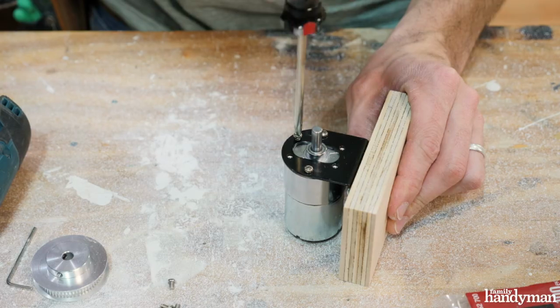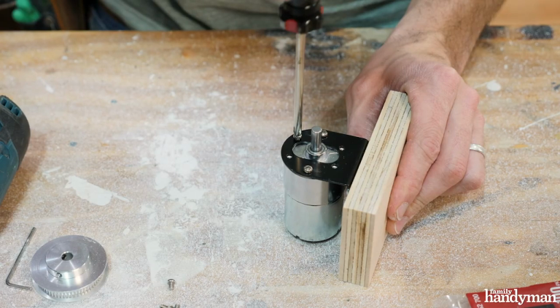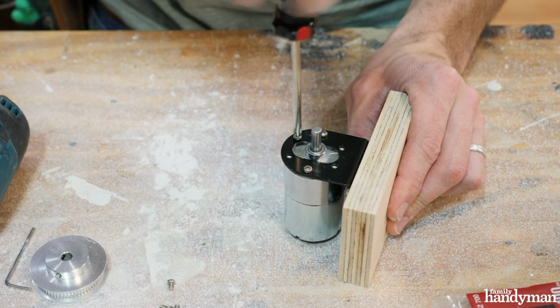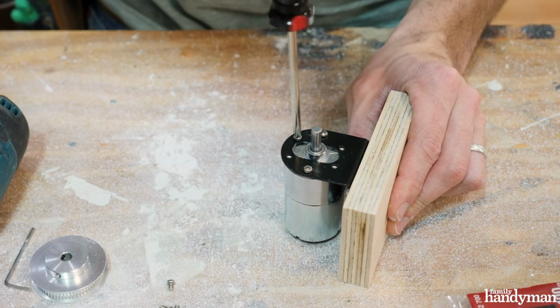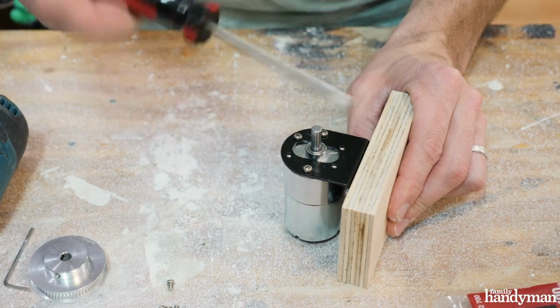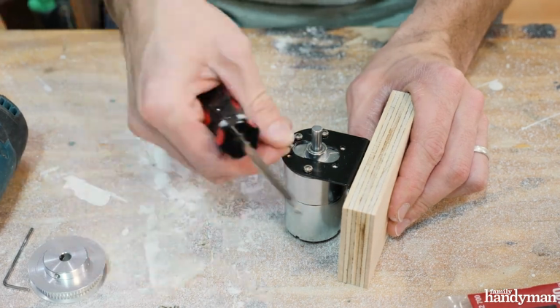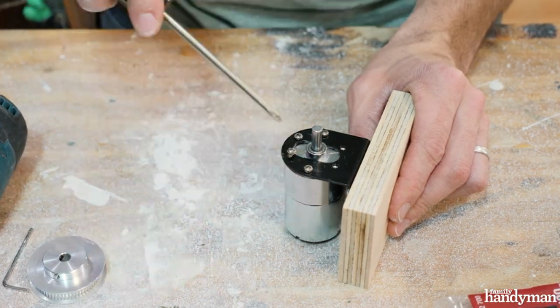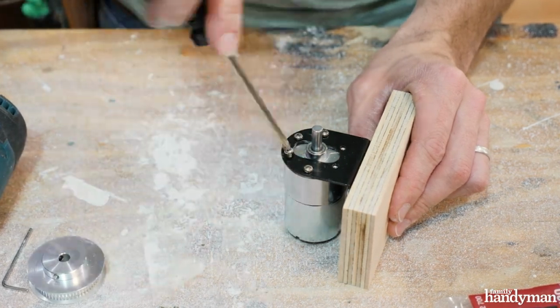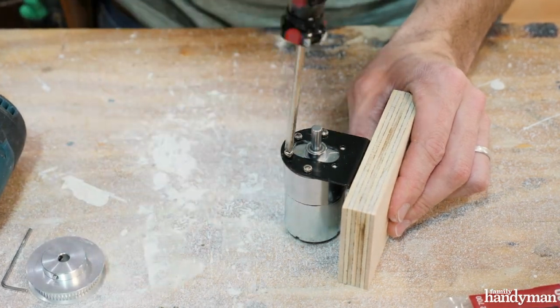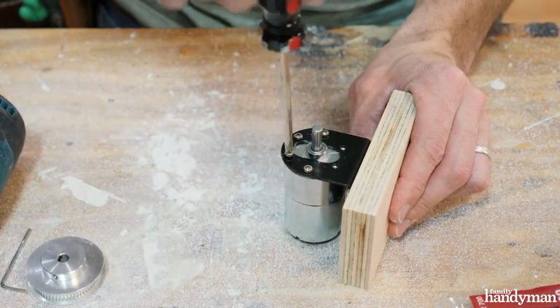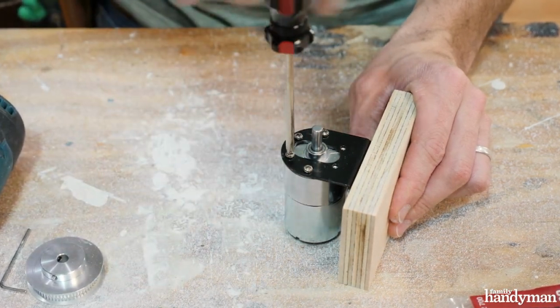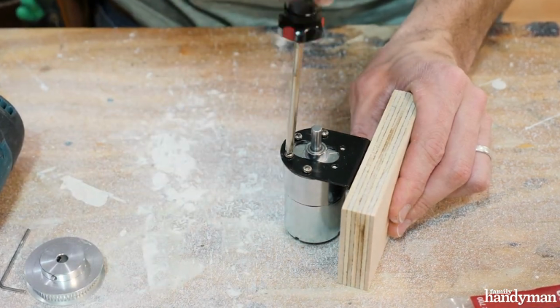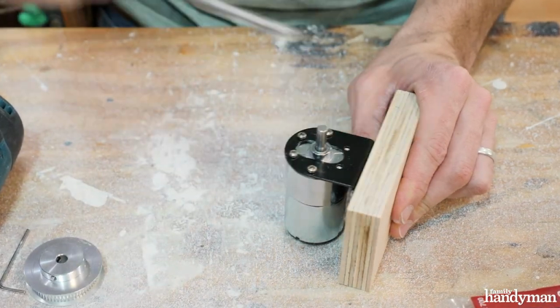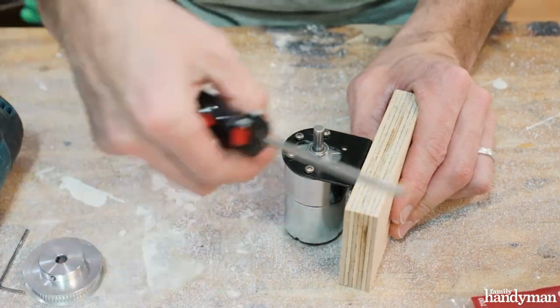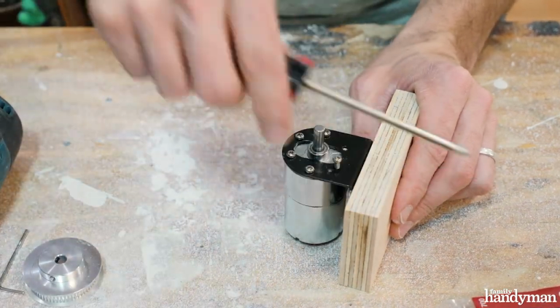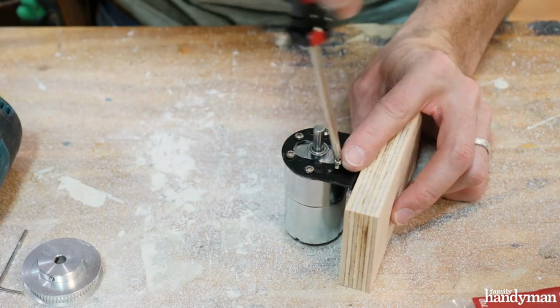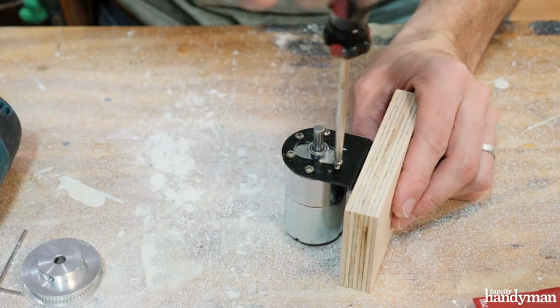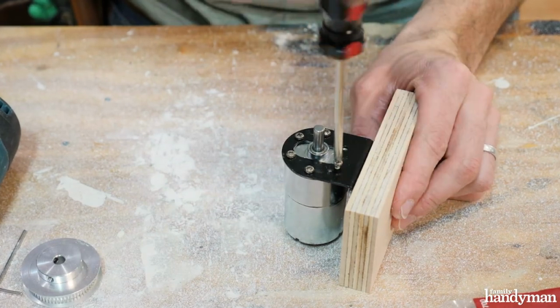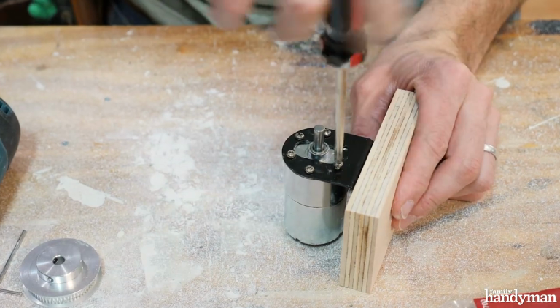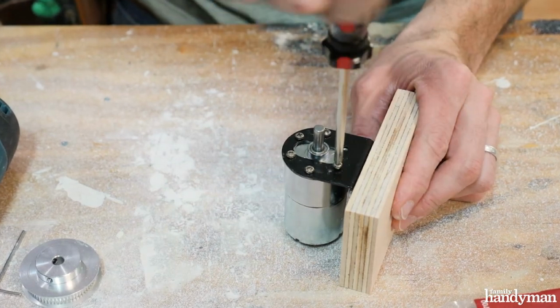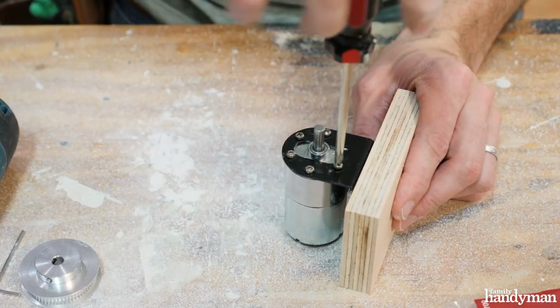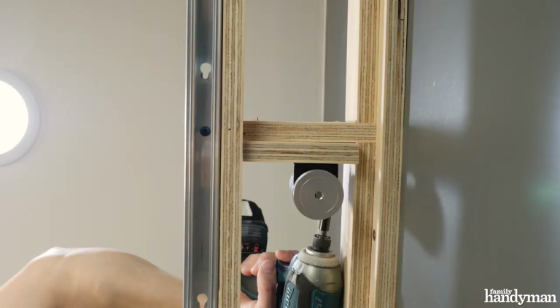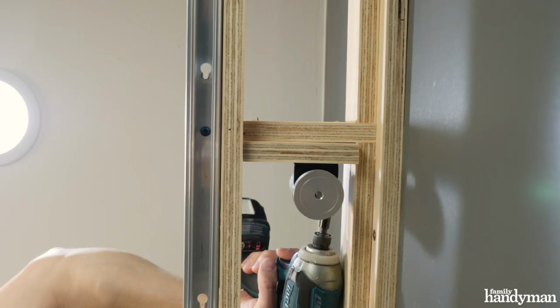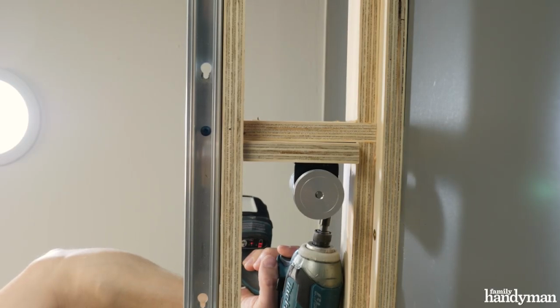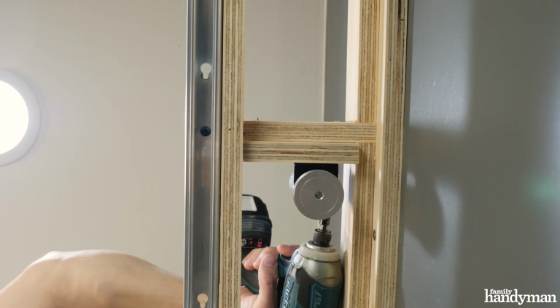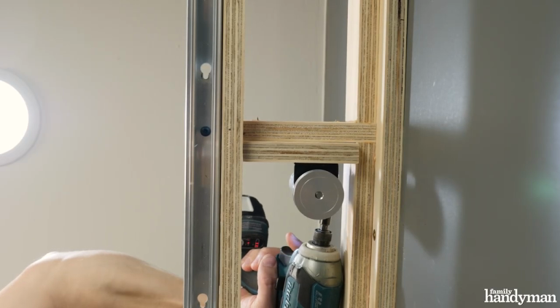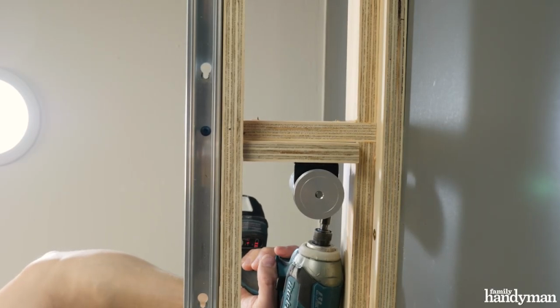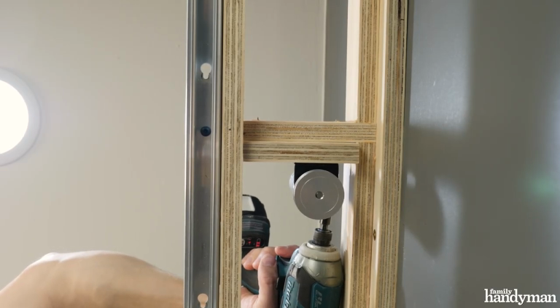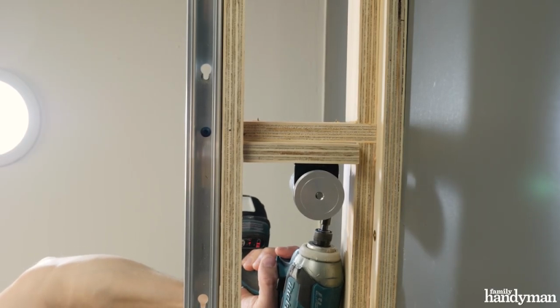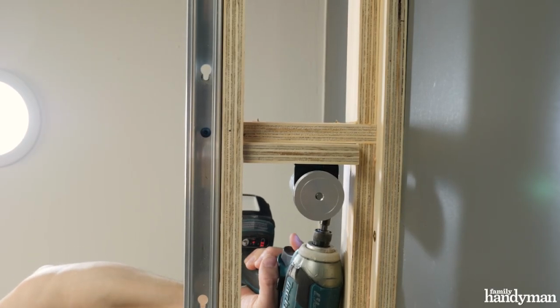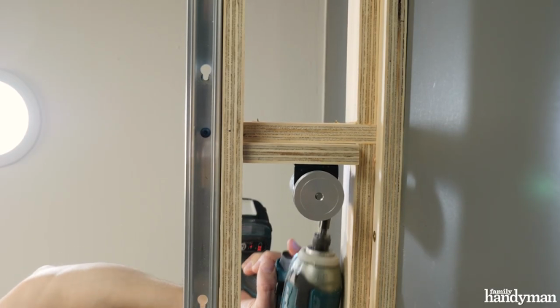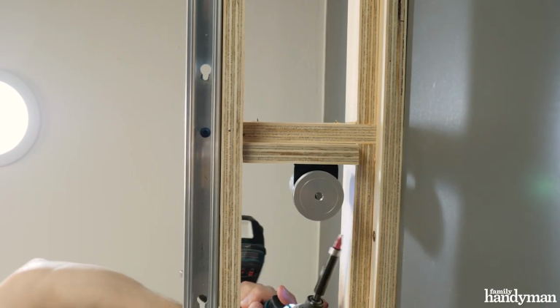After assembling the motor and attaching it to a mounting block, I'm fastening it to one of the support arms about a foot away from the end of the track.